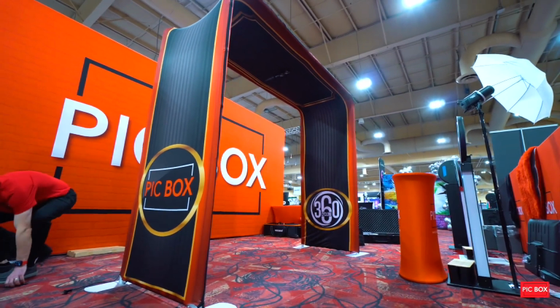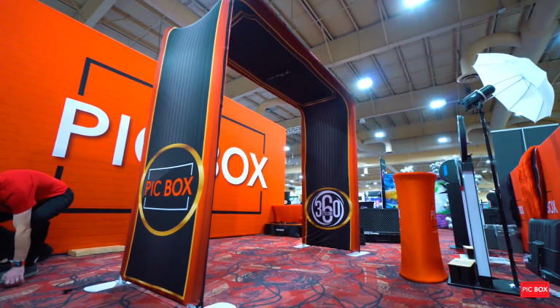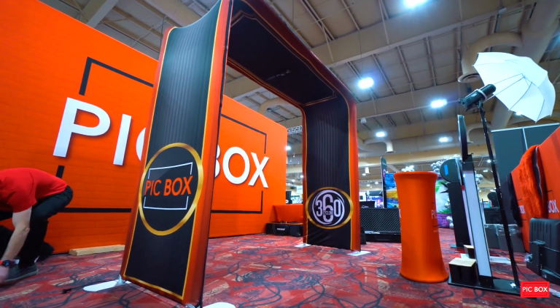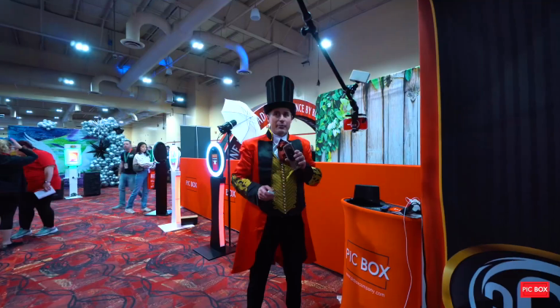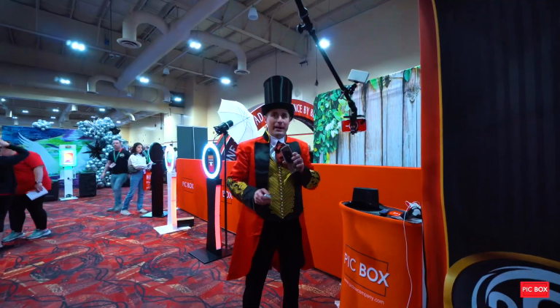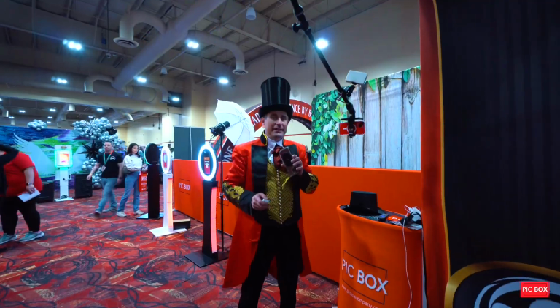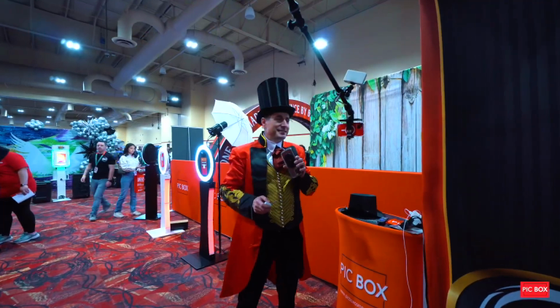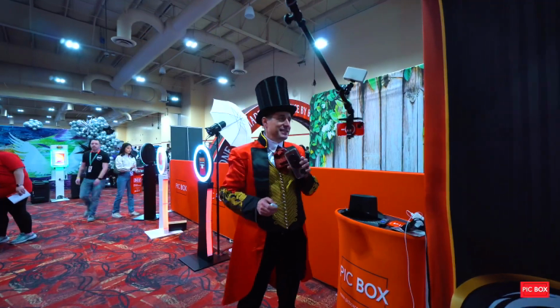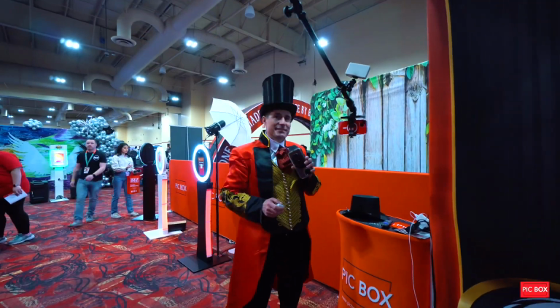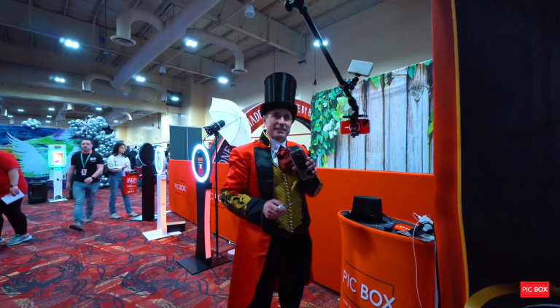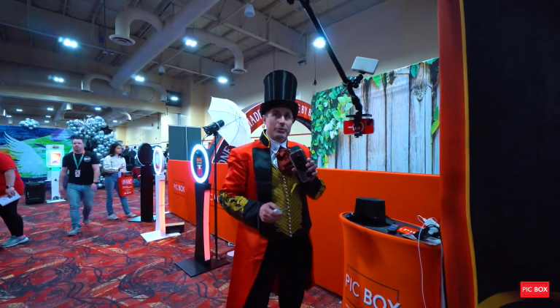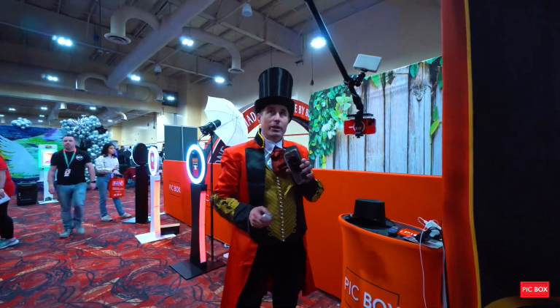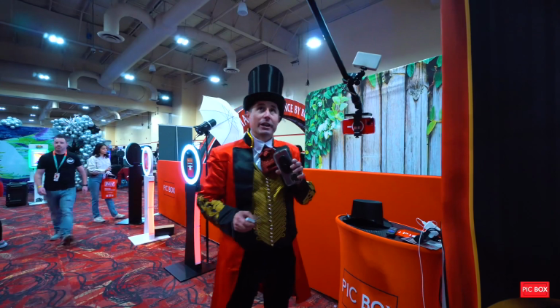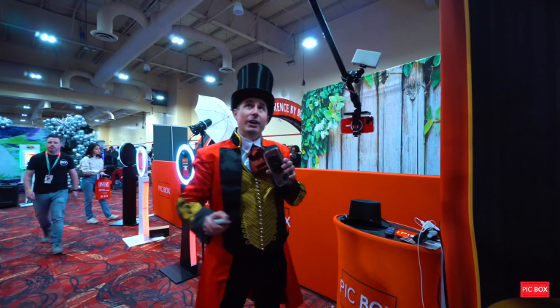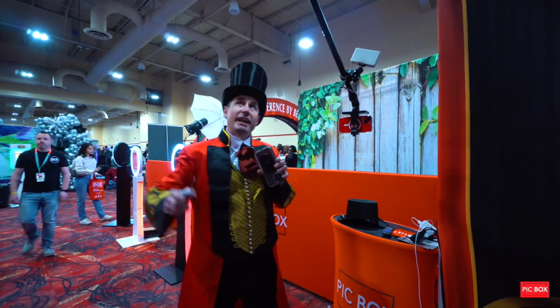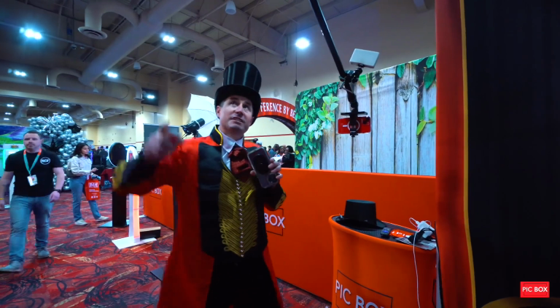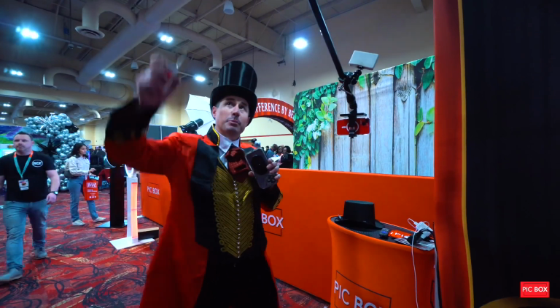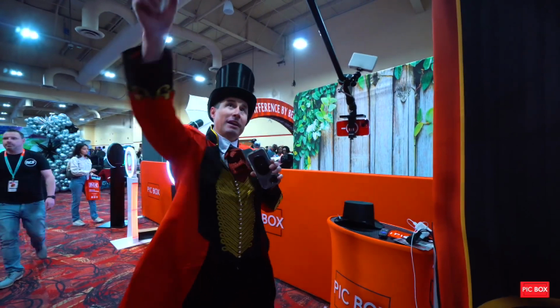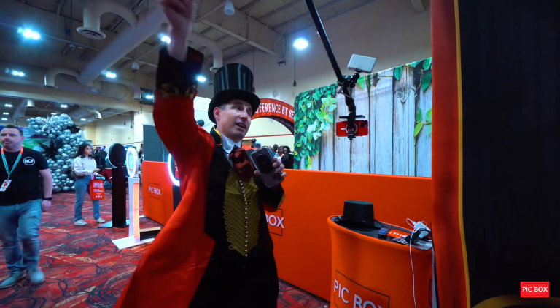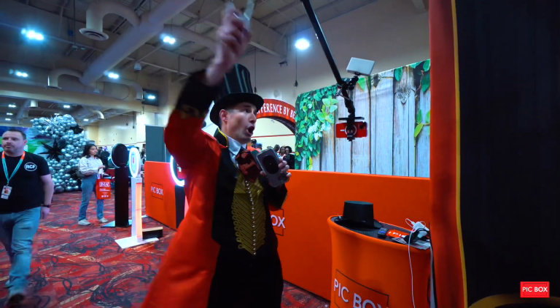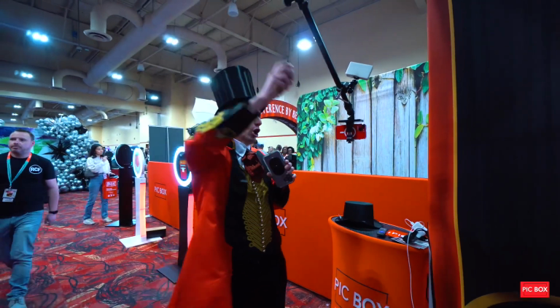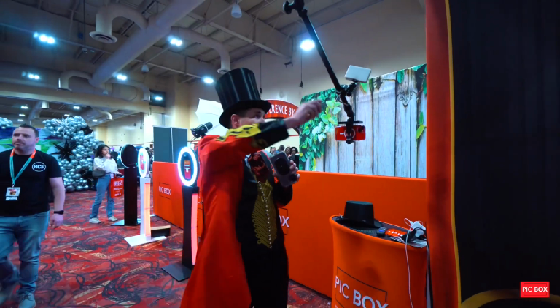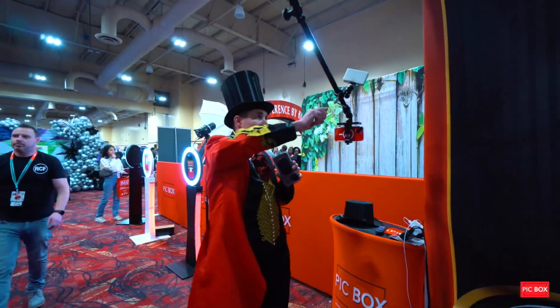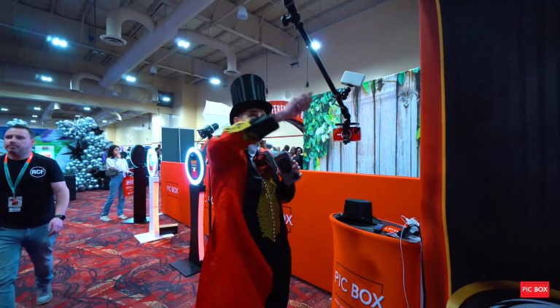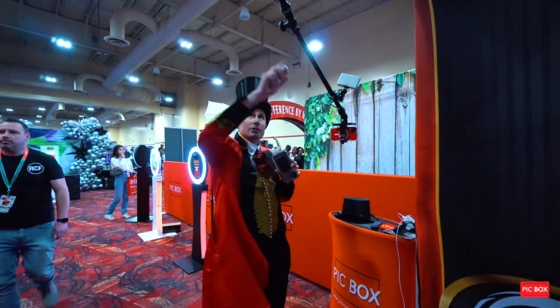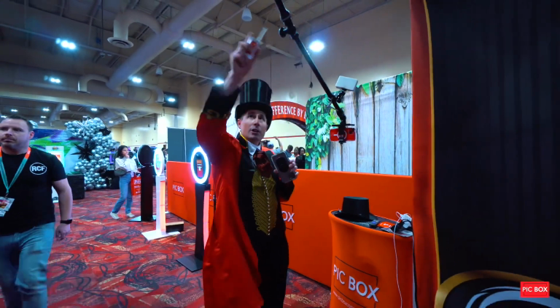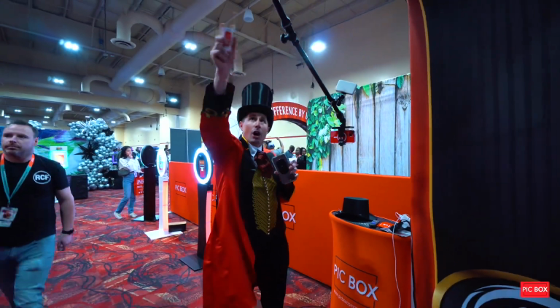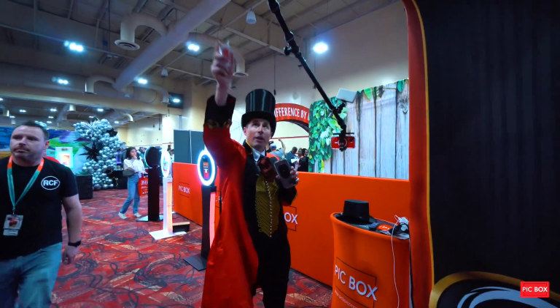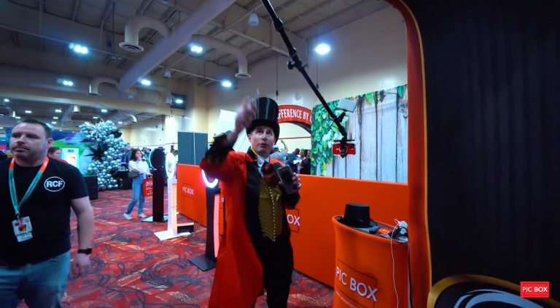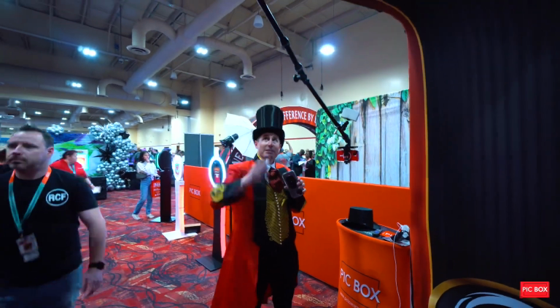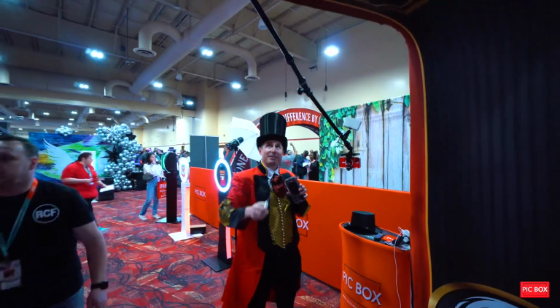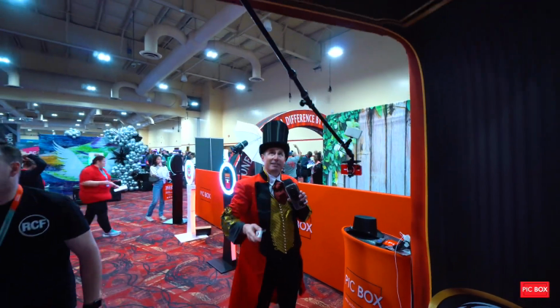Okay, everybody, this is Dustin. We're here to explain the arm on the 360.